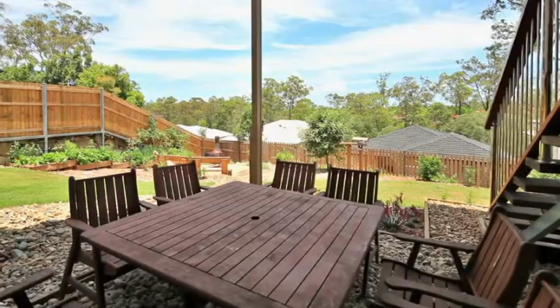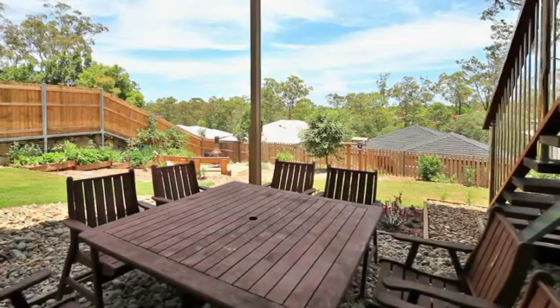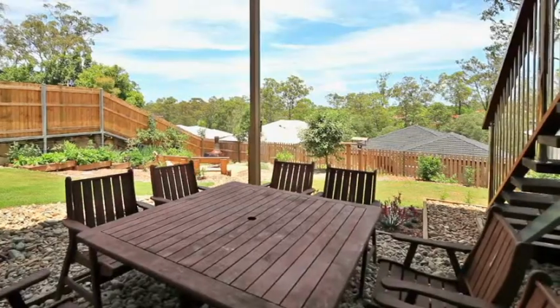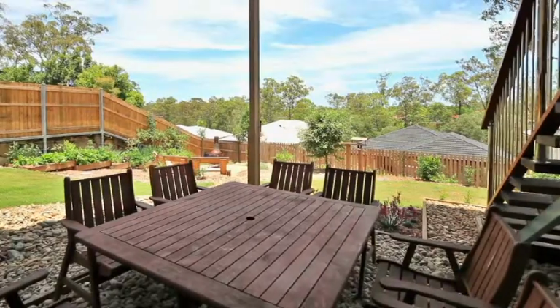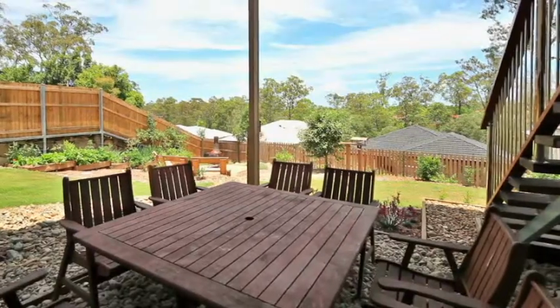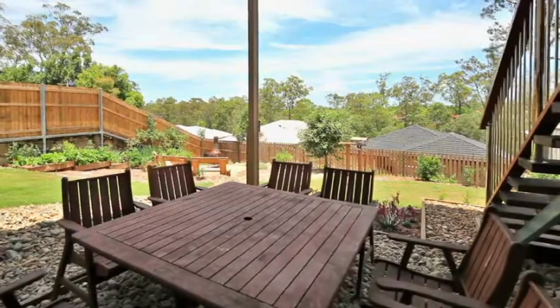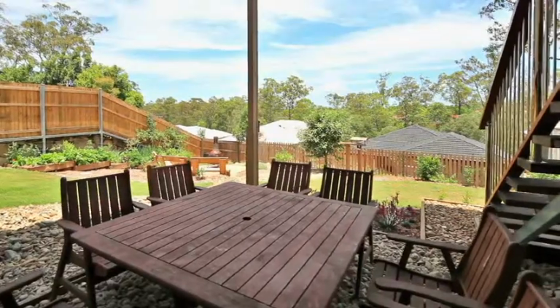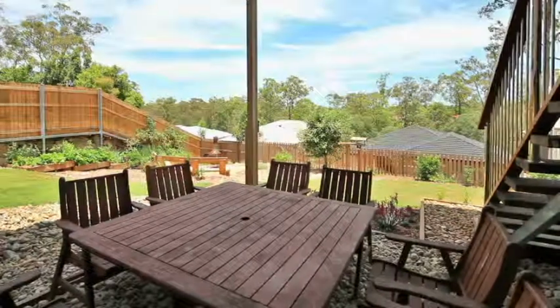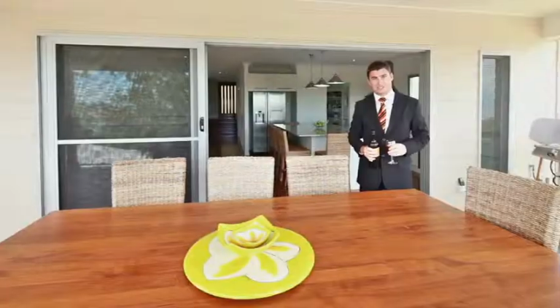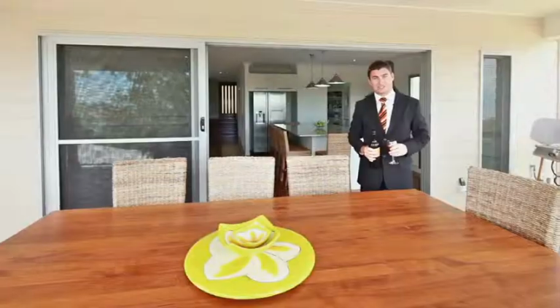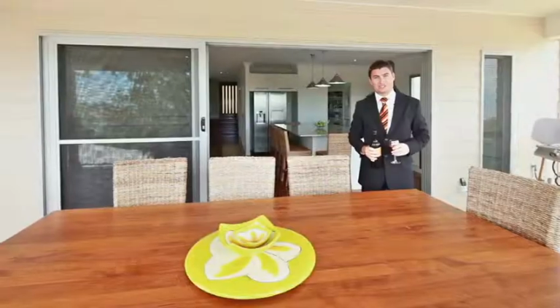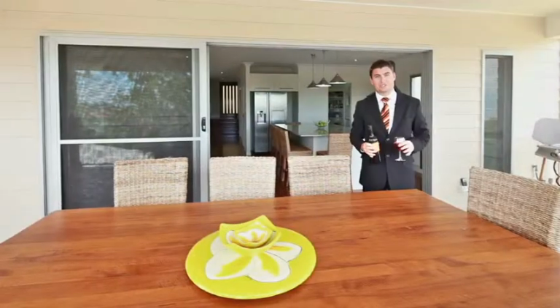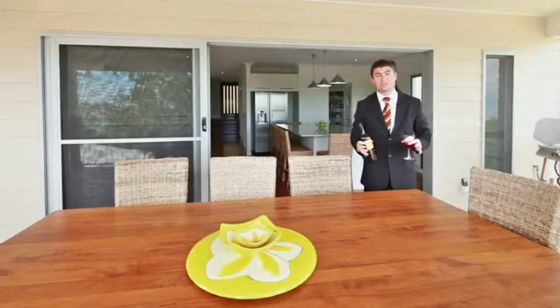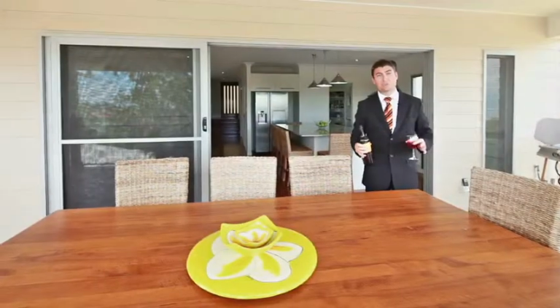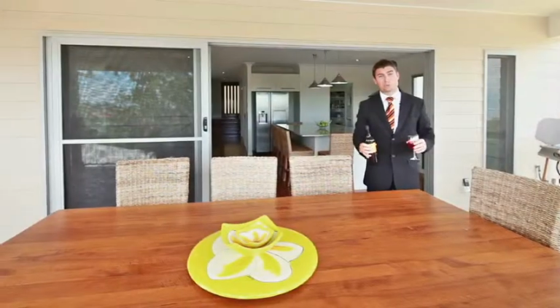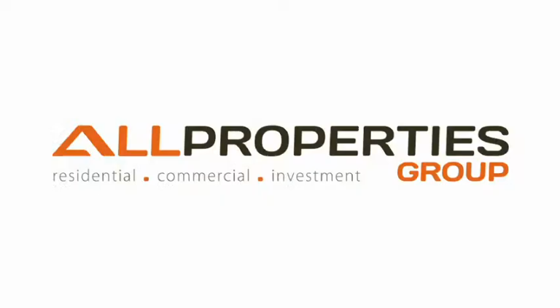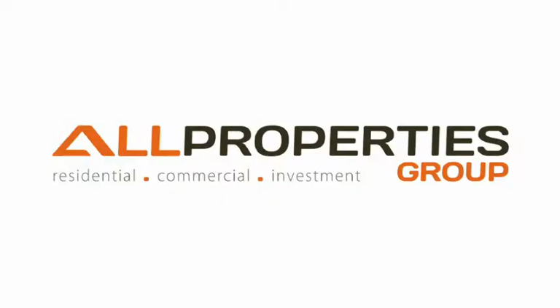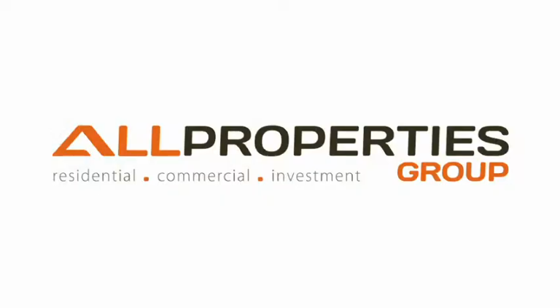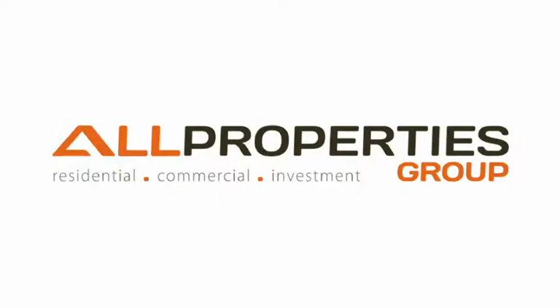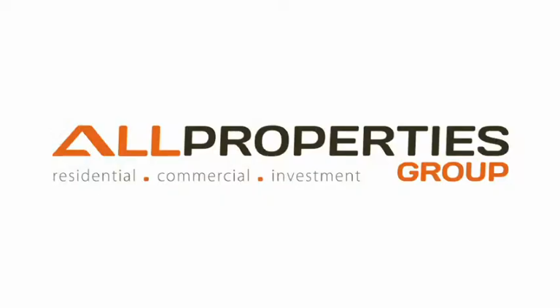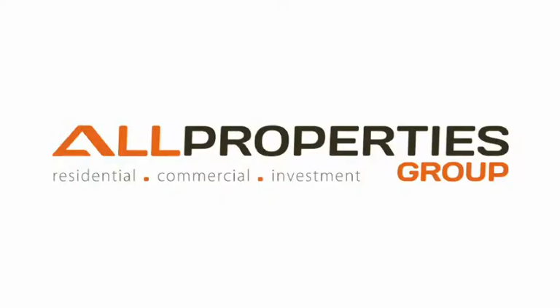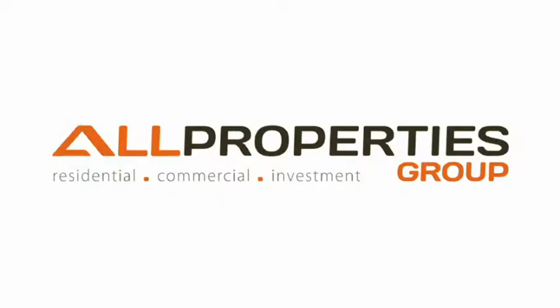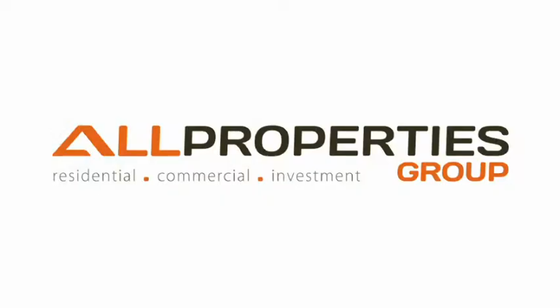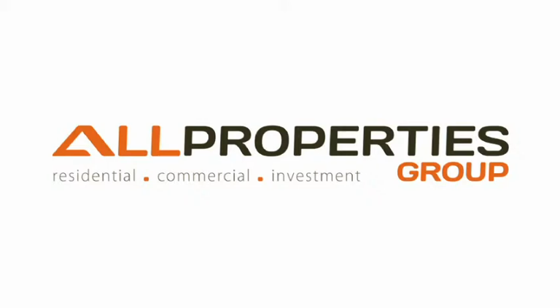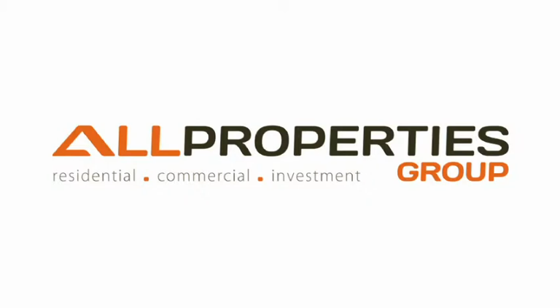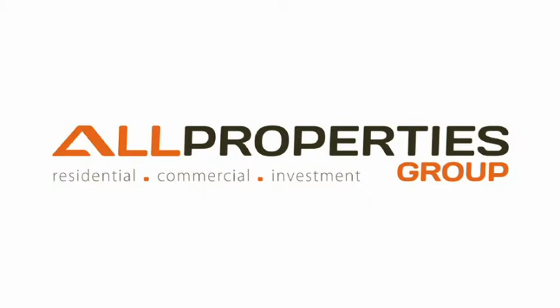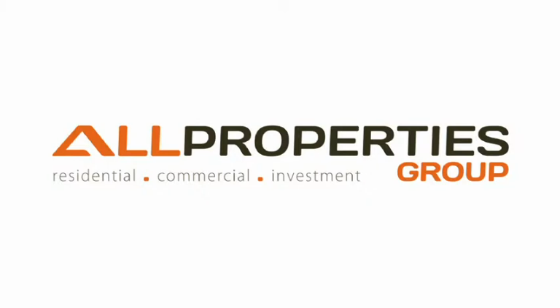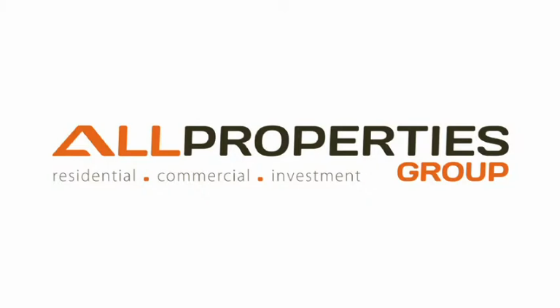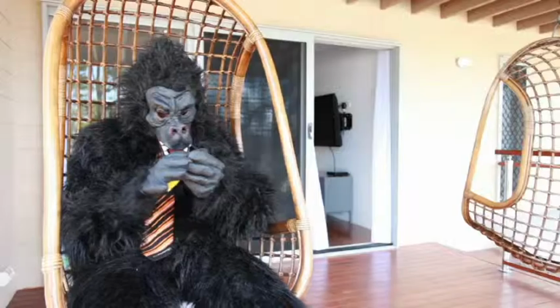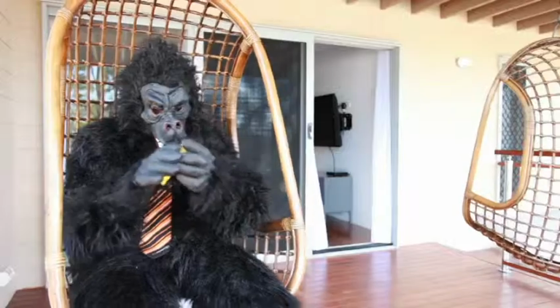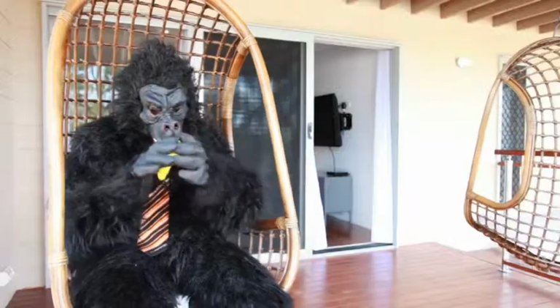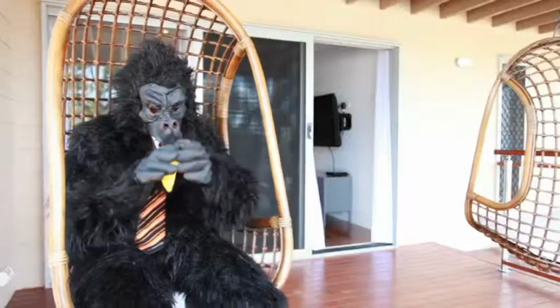I'm Chris Gilmore, Australia's fastest agent from All Properties Group. We can't wait to see you here at the open home.